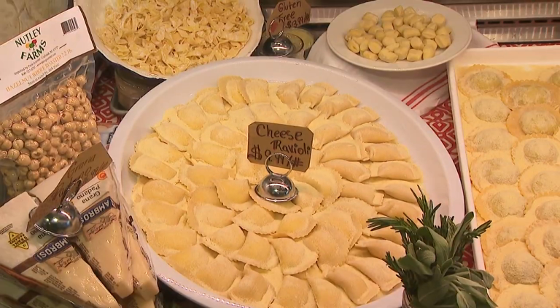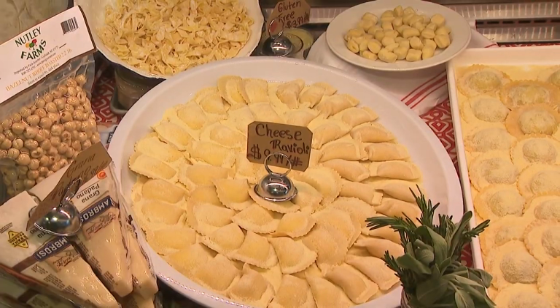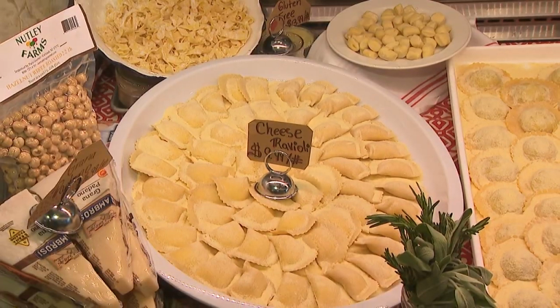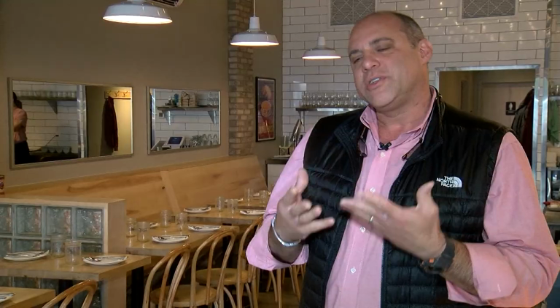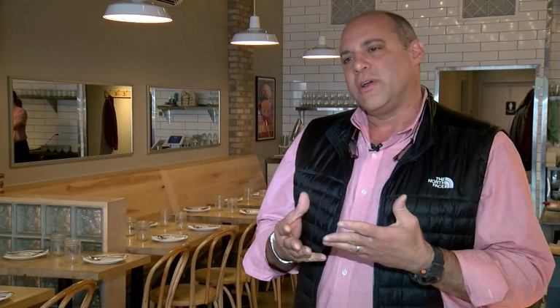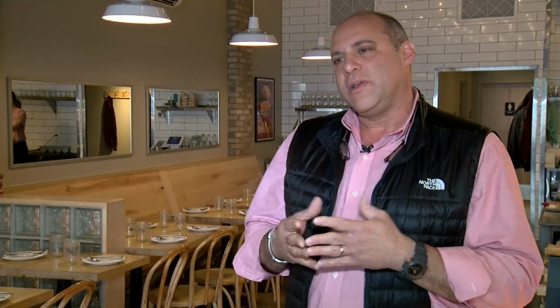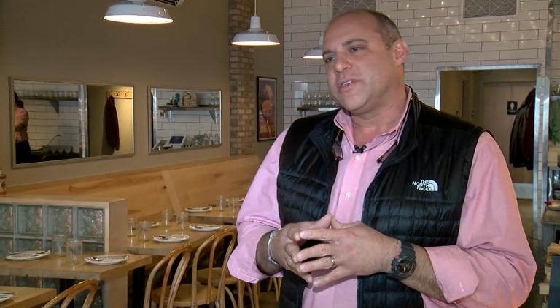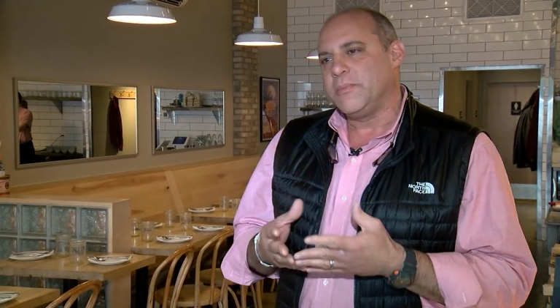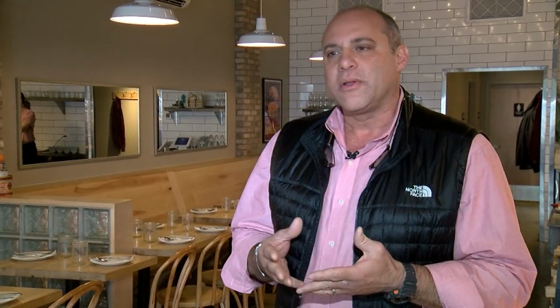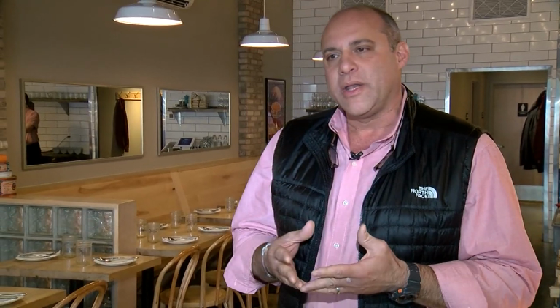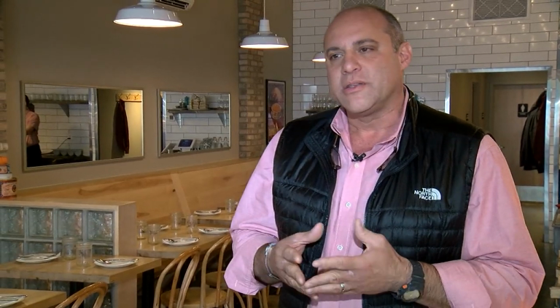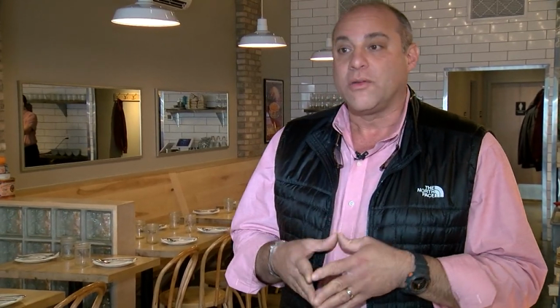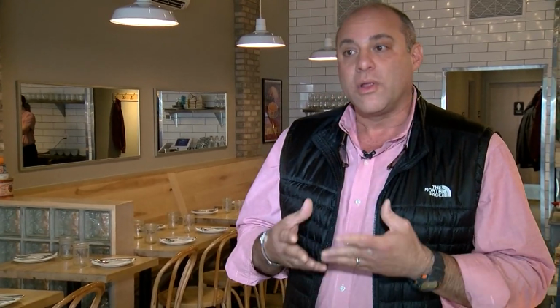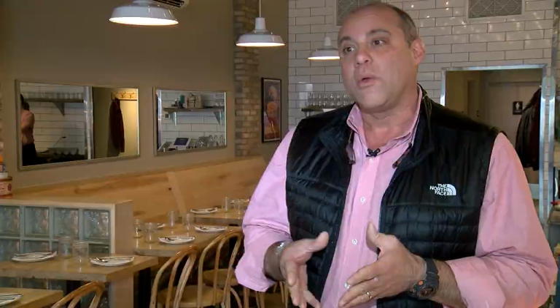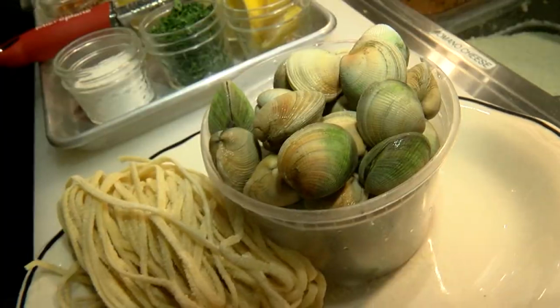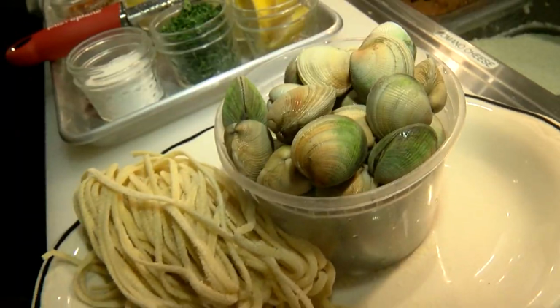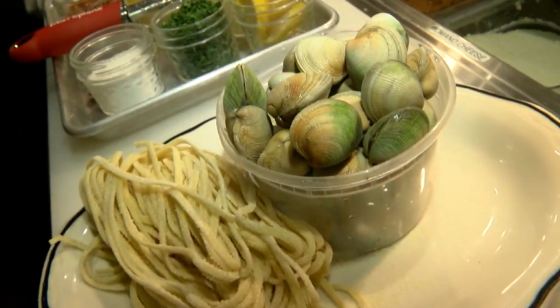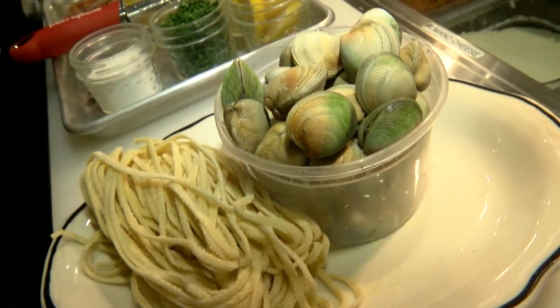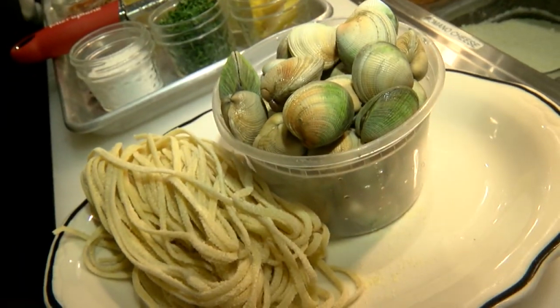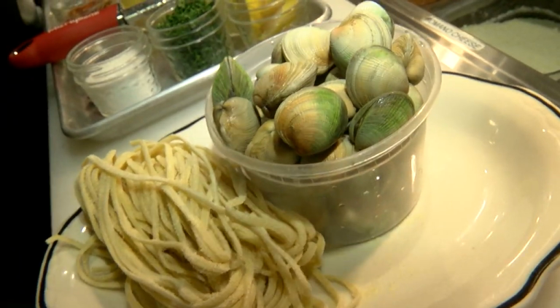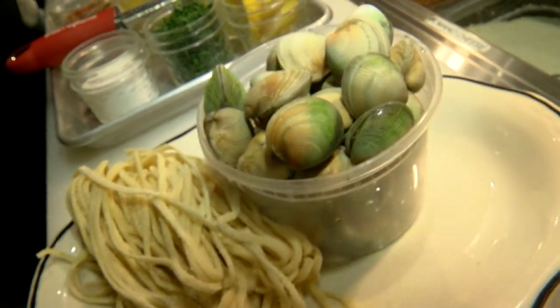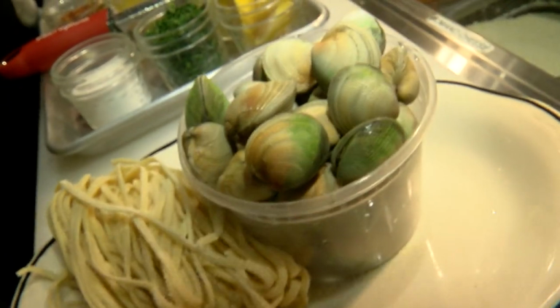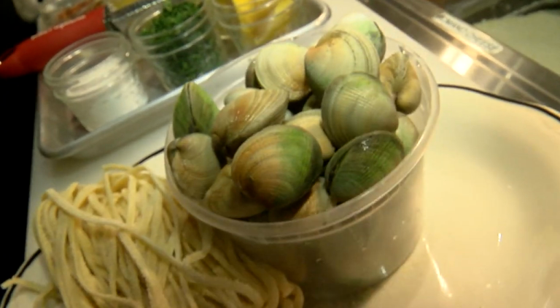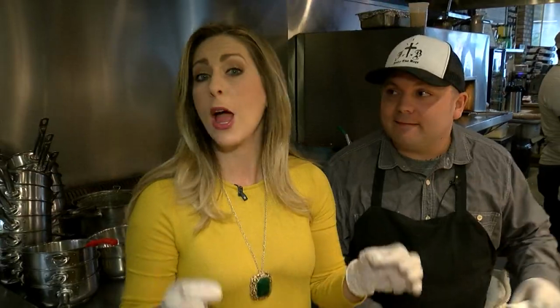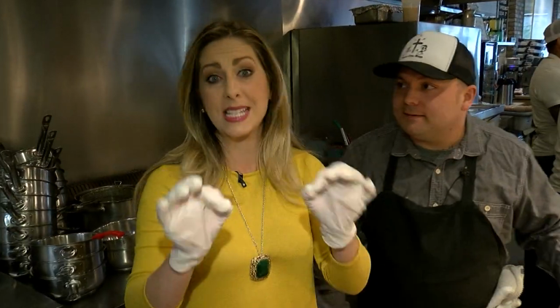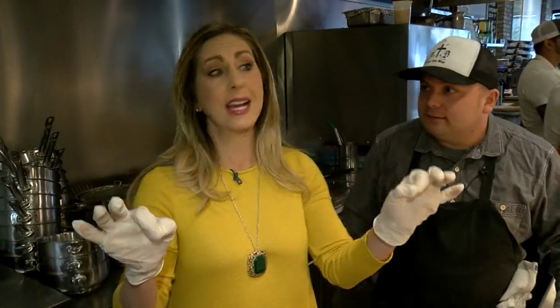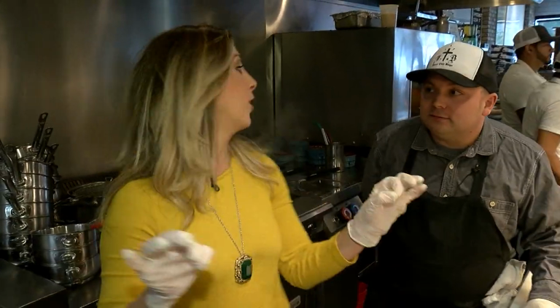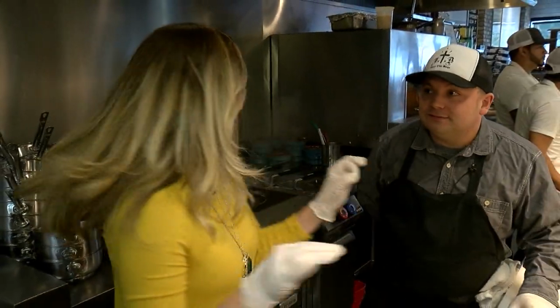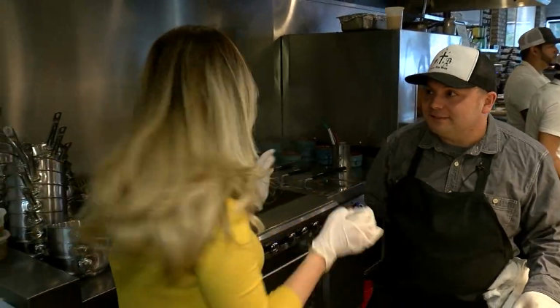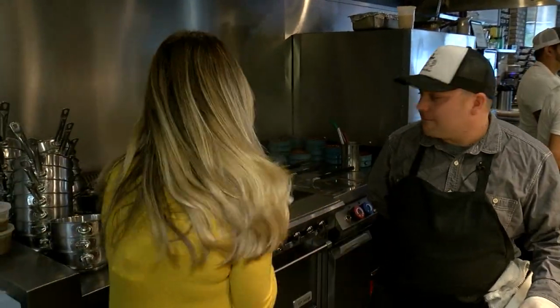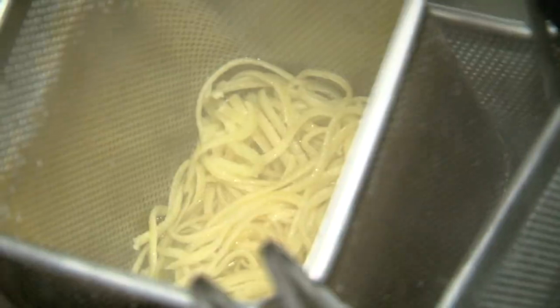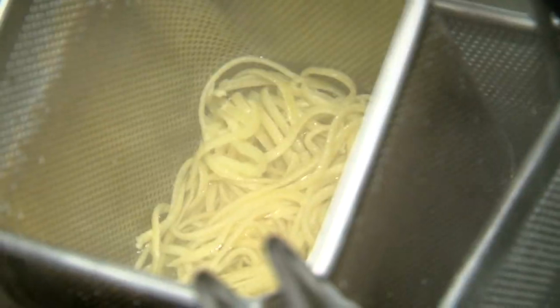What we serve are simple ingredients done really well. These are called cockle clams. I am excited already. Let's get cooking.